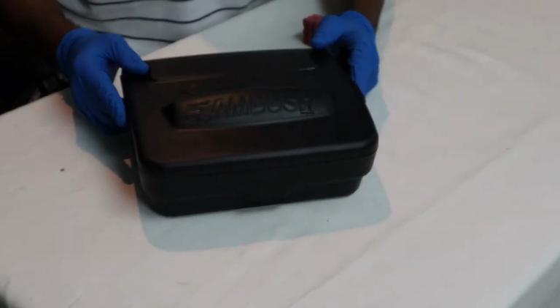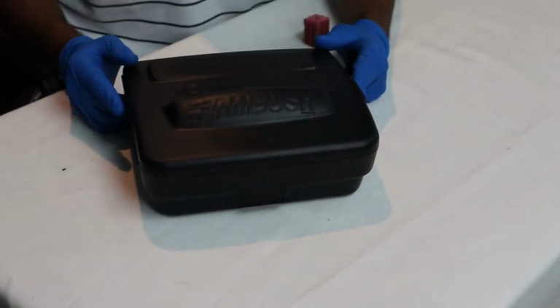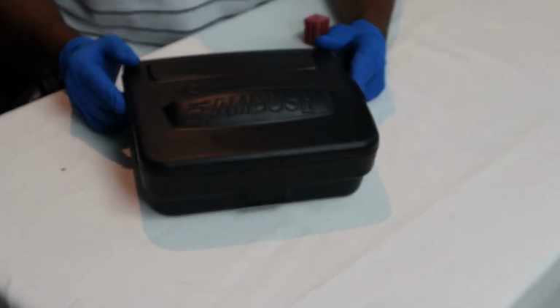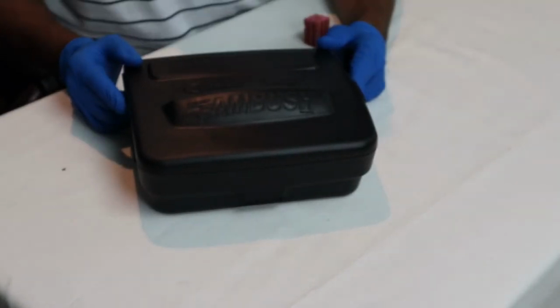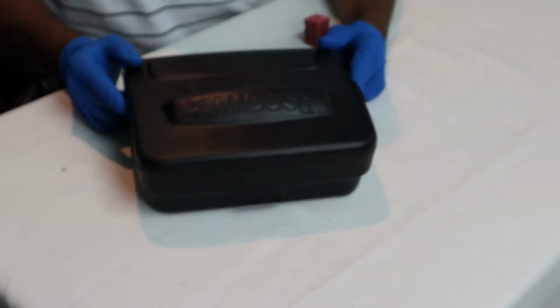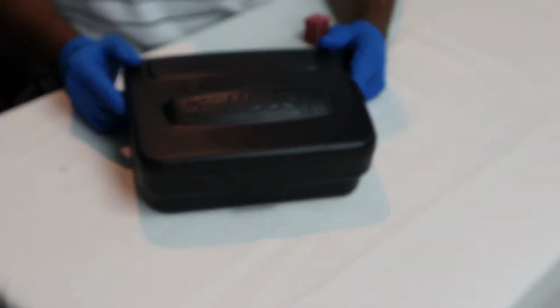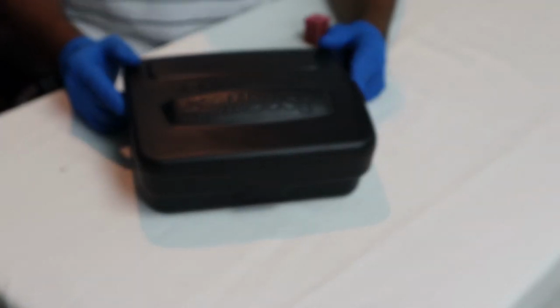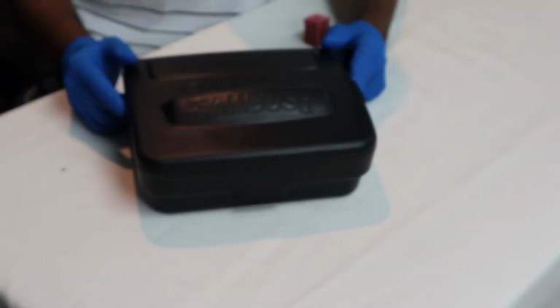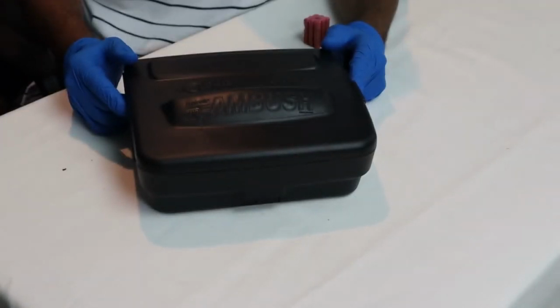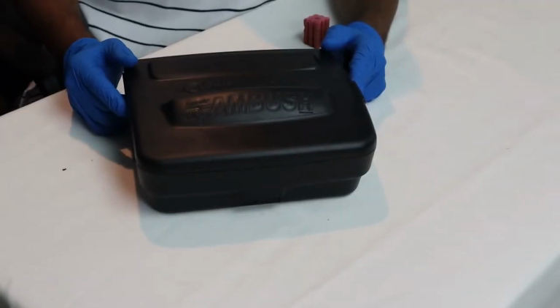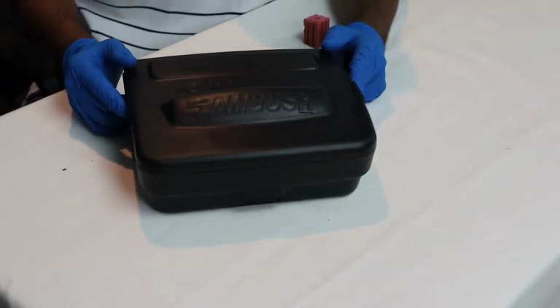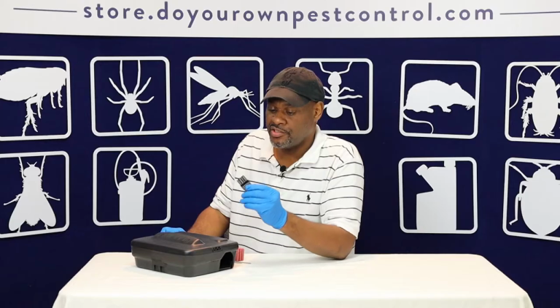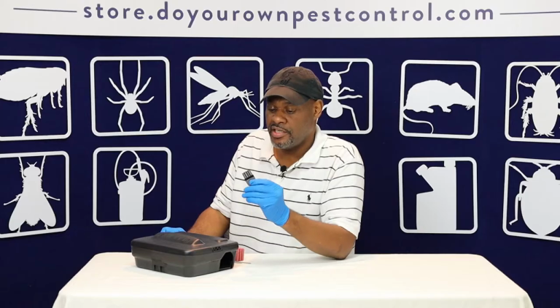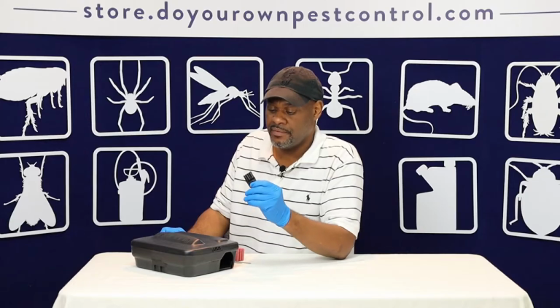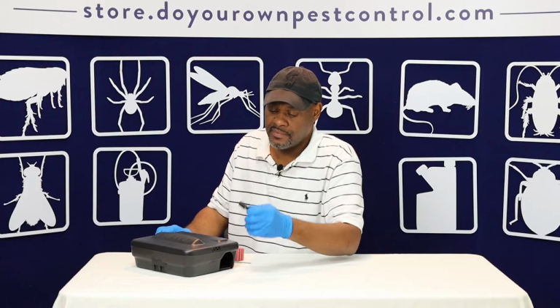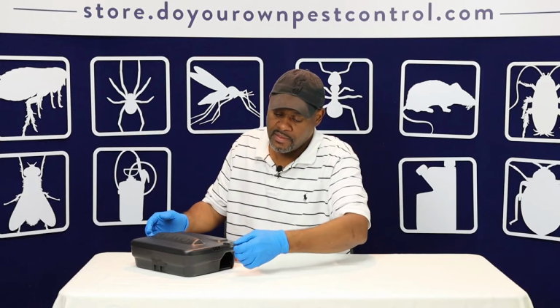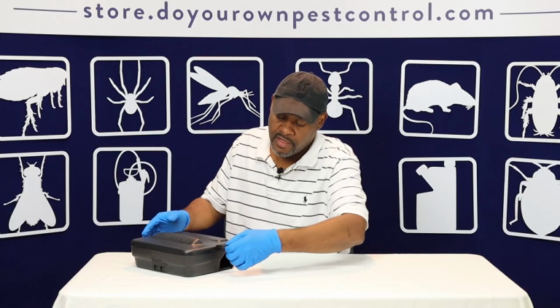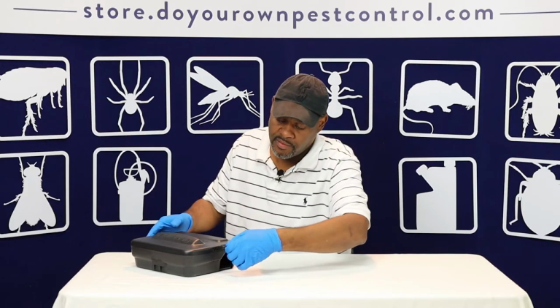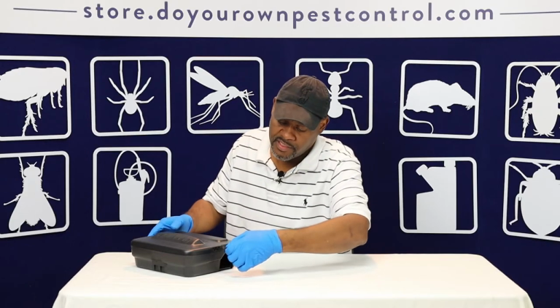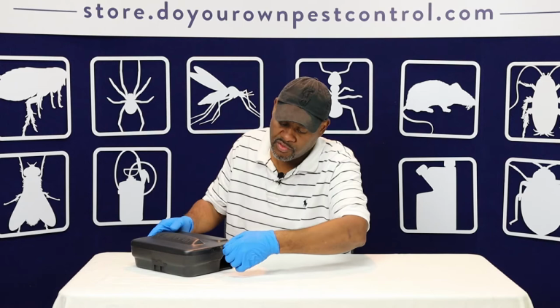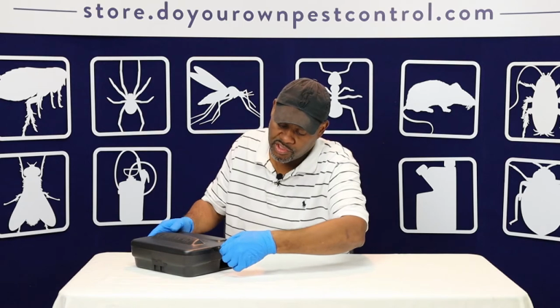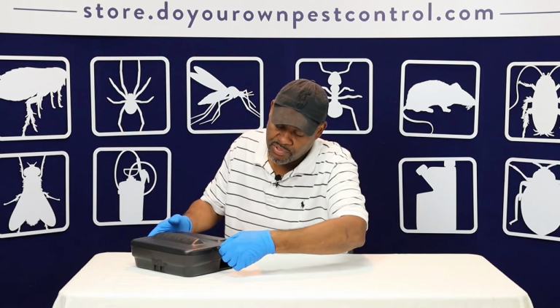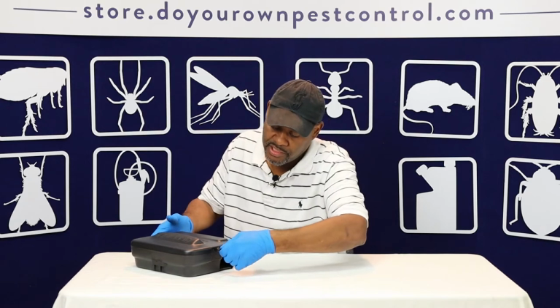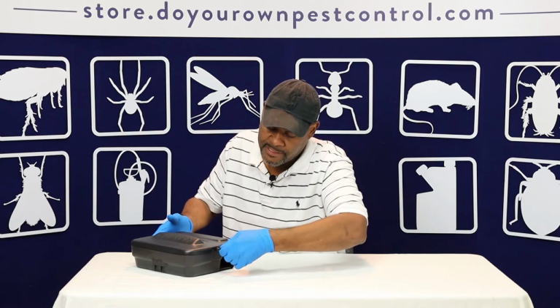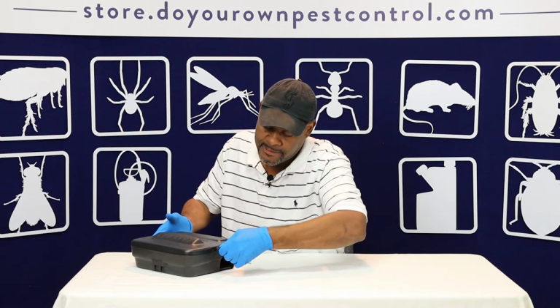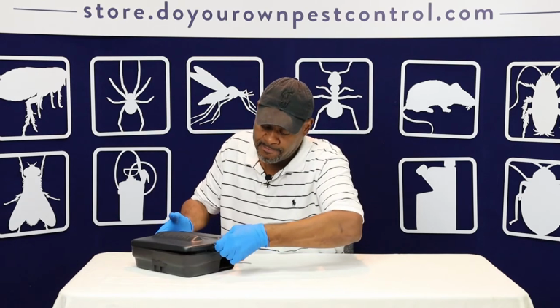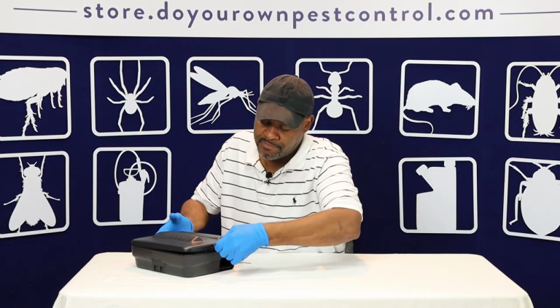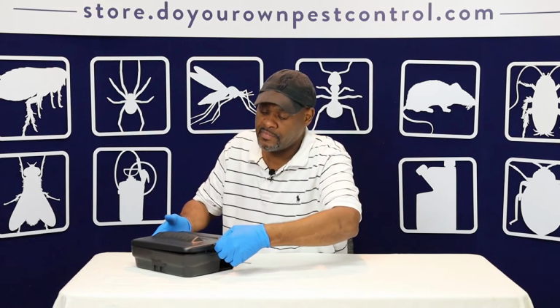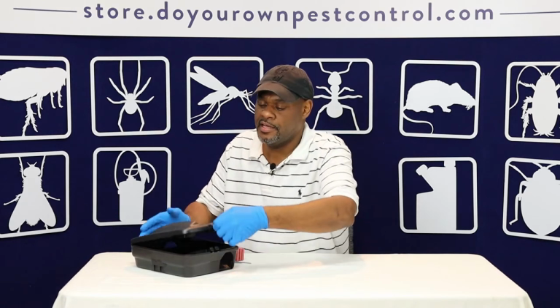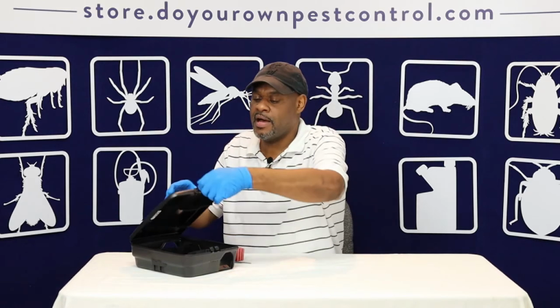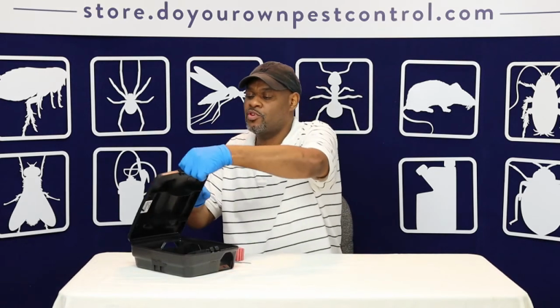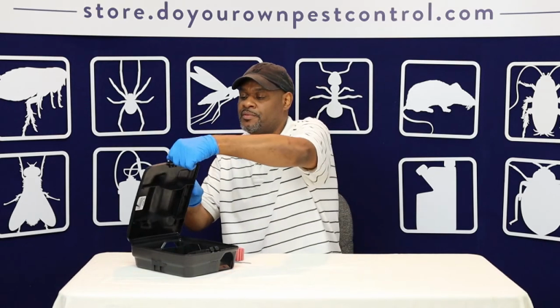First, when it comes to opening up your base station you need your key. Basically you just push it in here and it pops open.